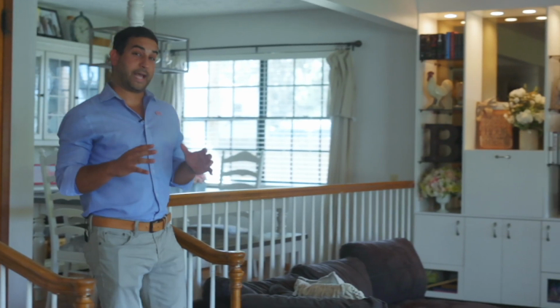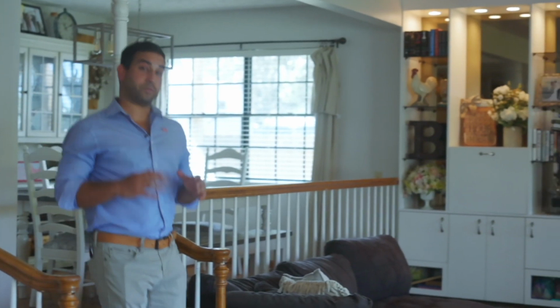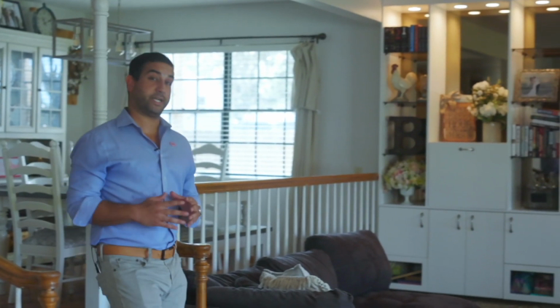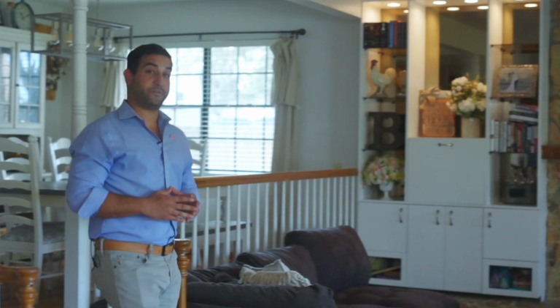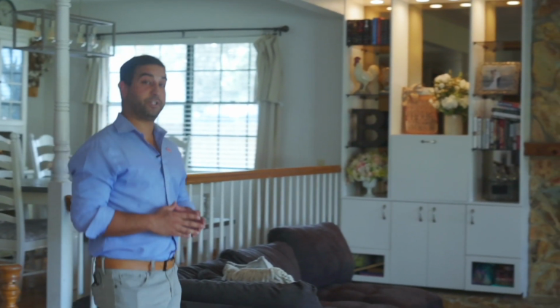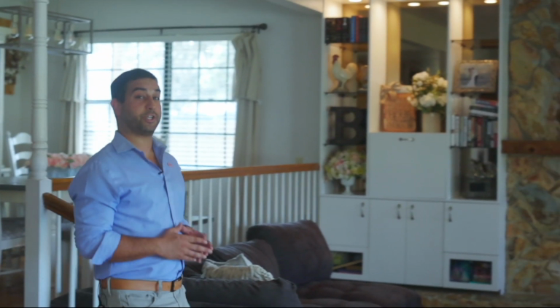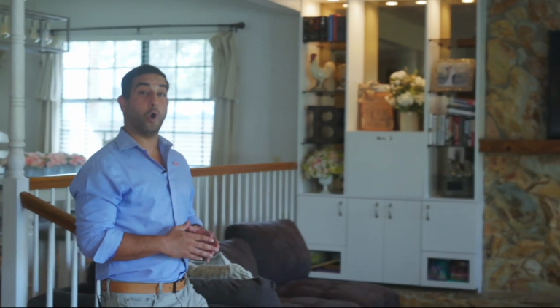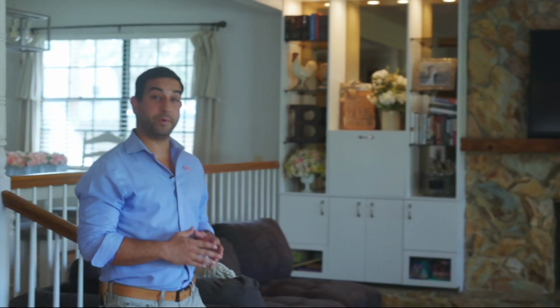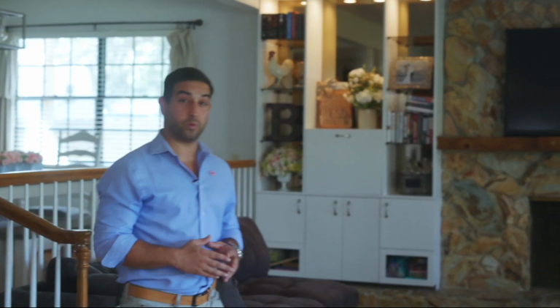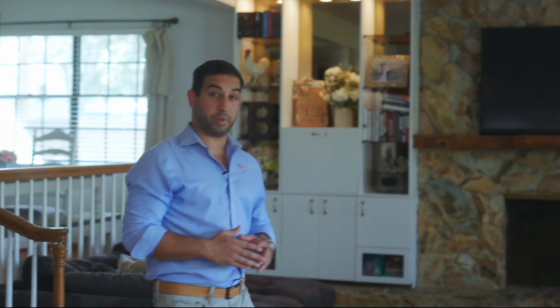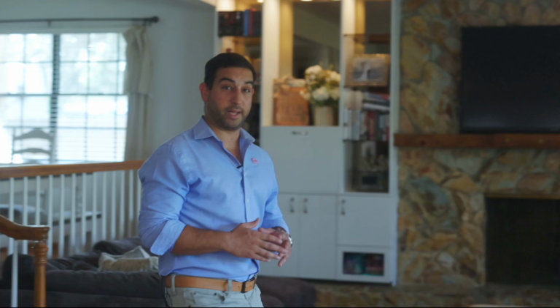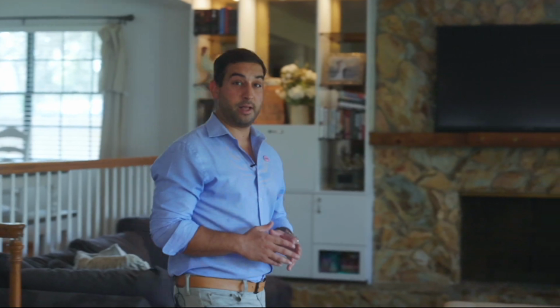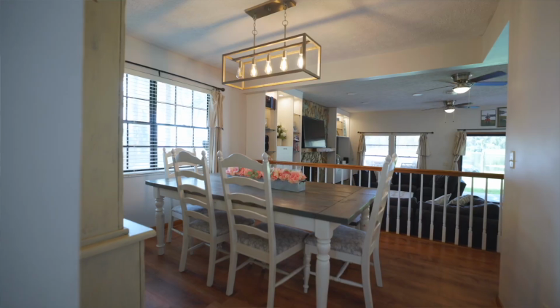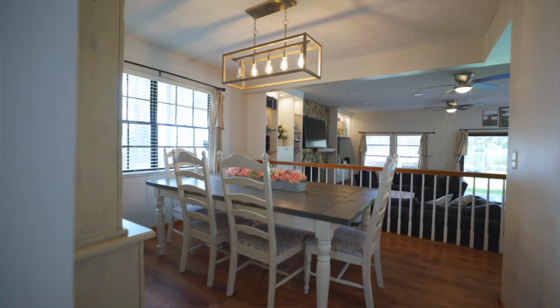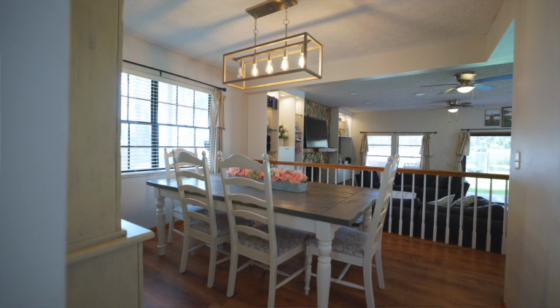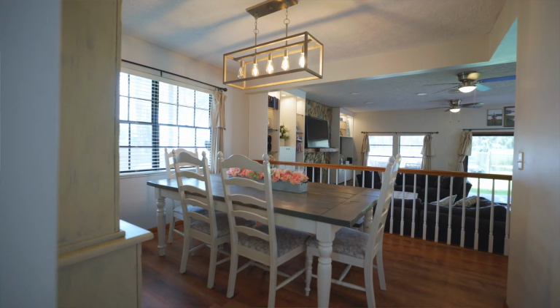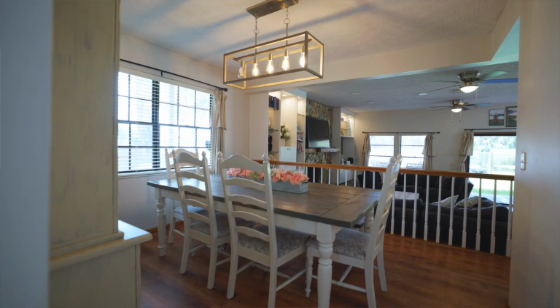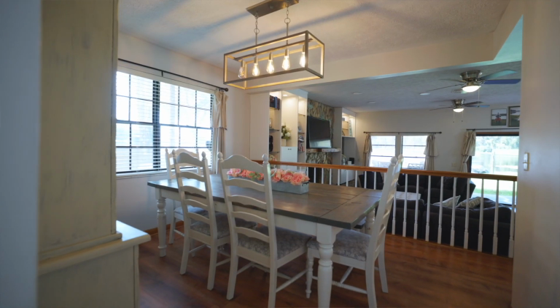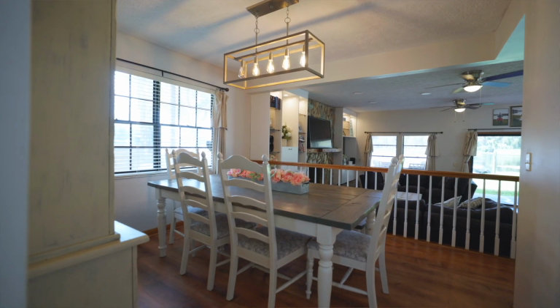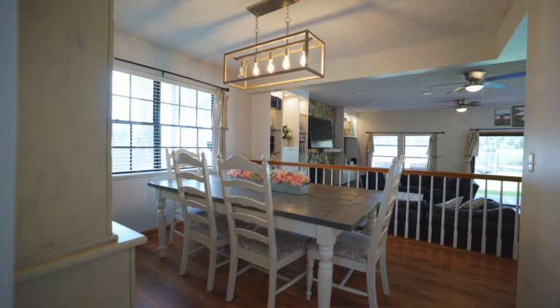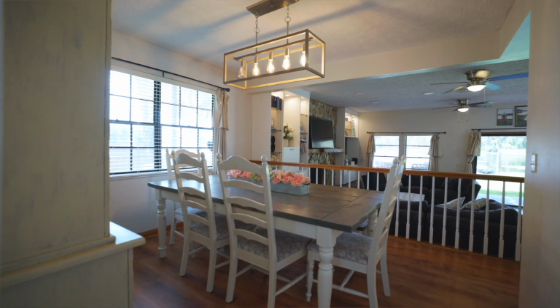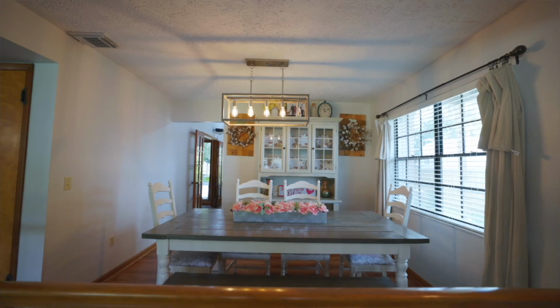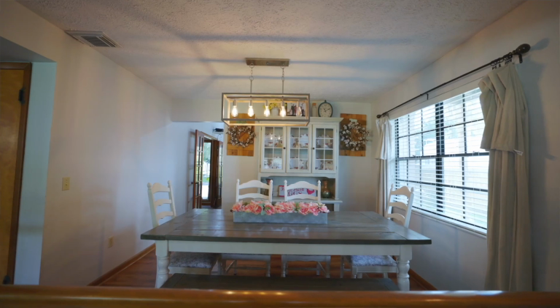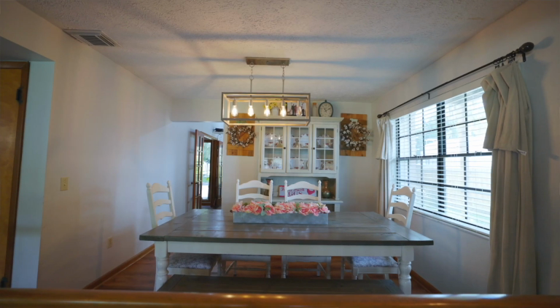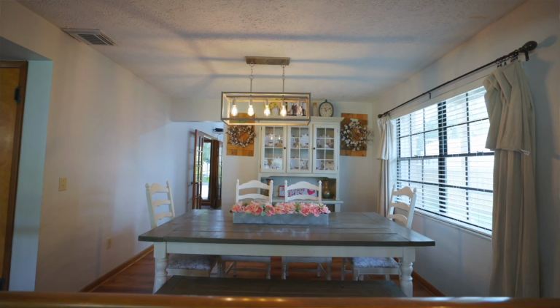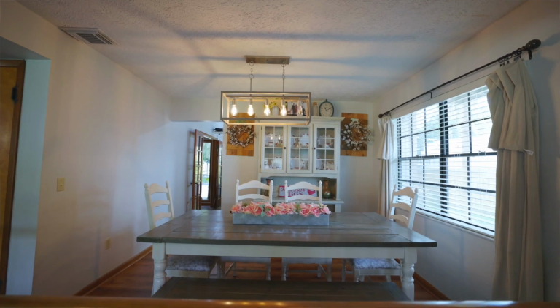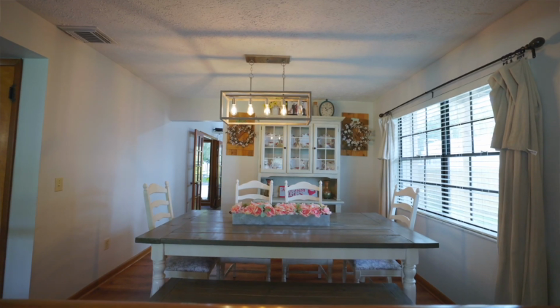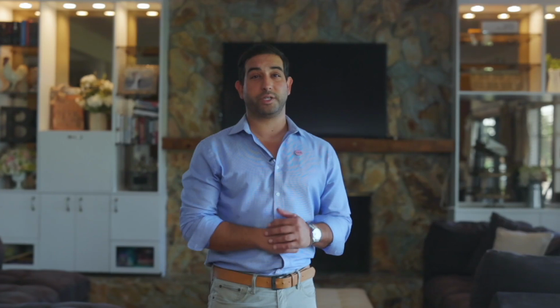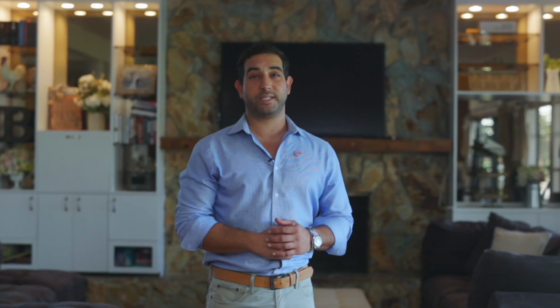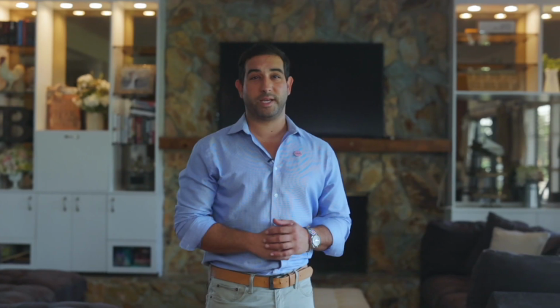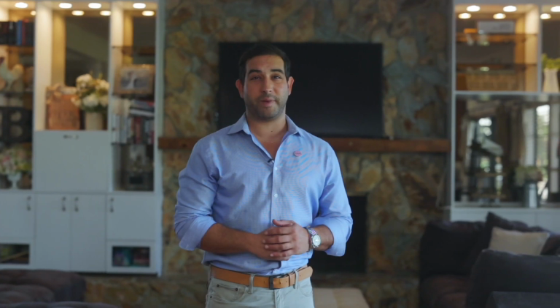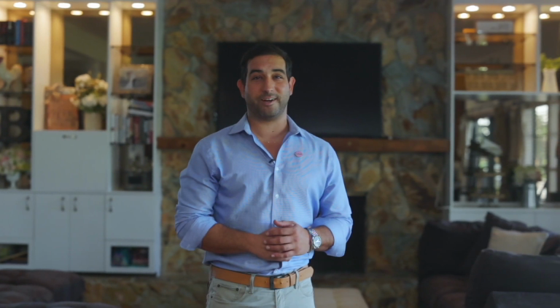The downstairs features an open floor plan that's perfect for family gatherings, where you can sit back and watch your kids play in the backyard.